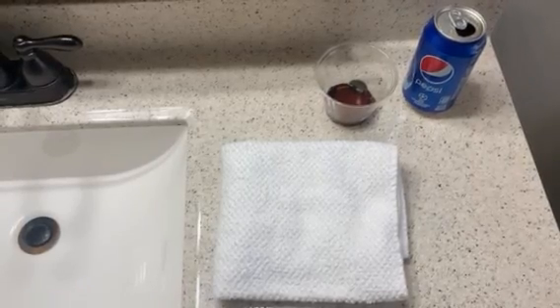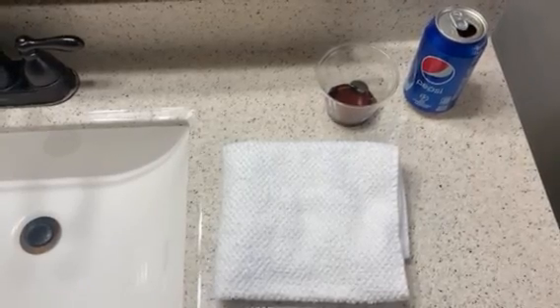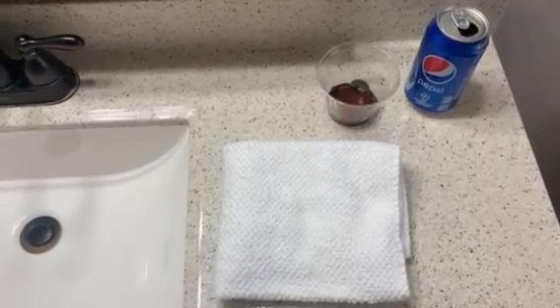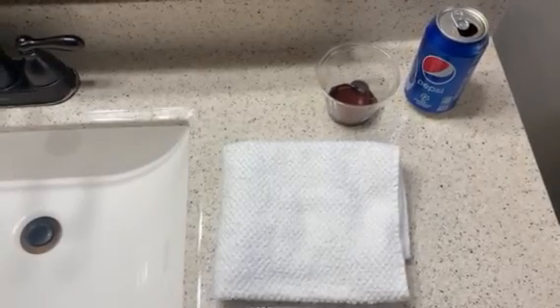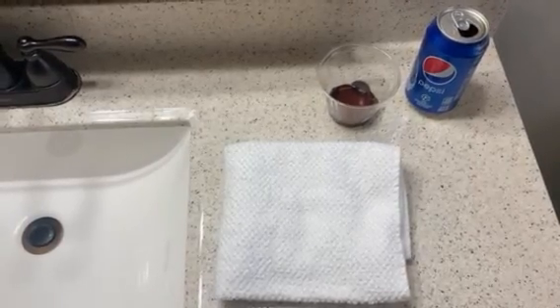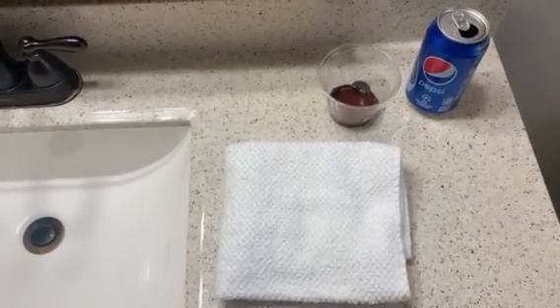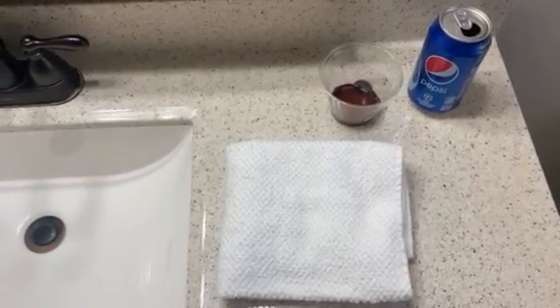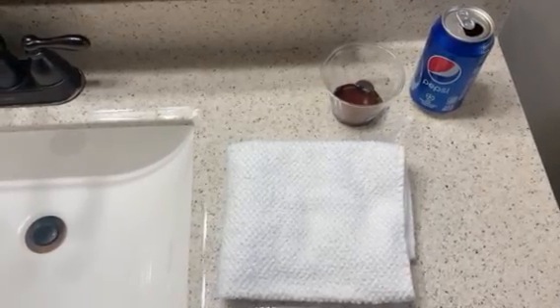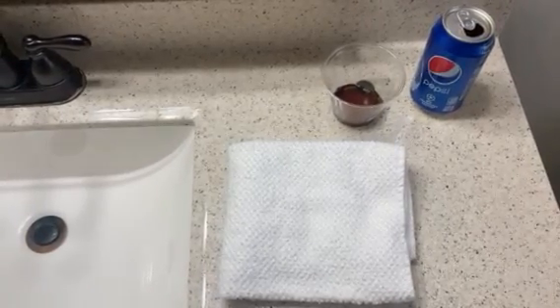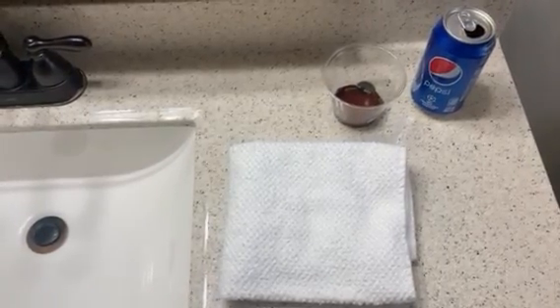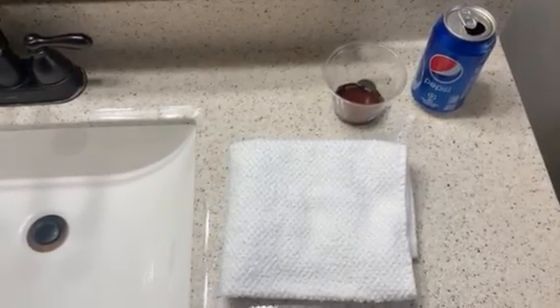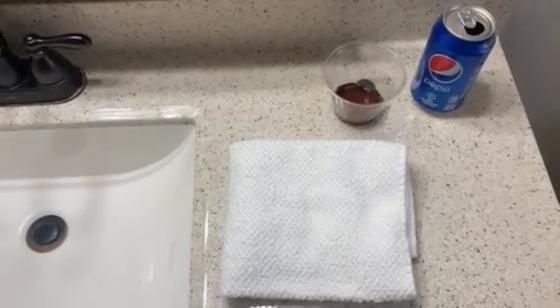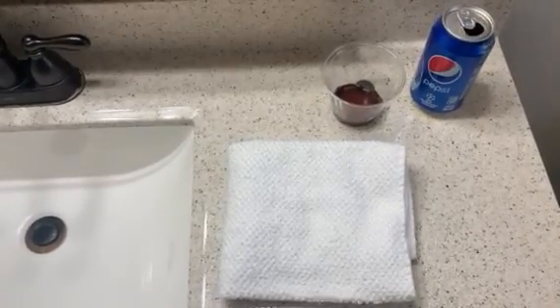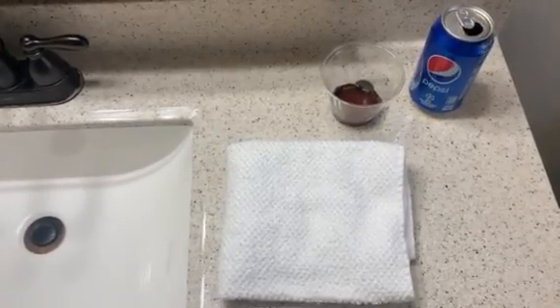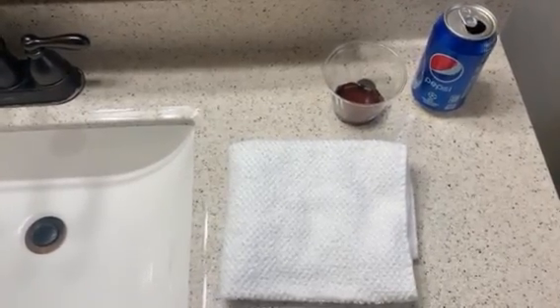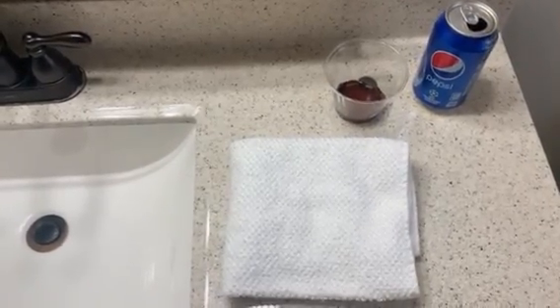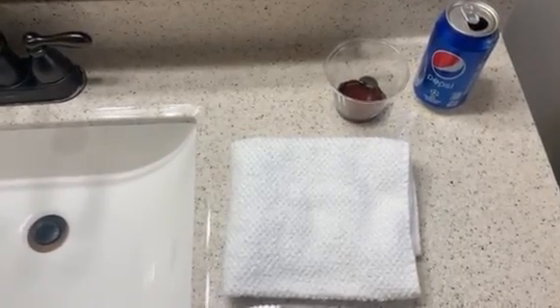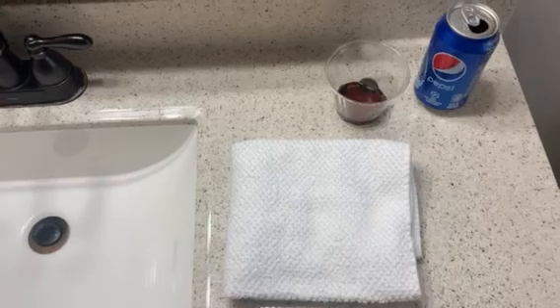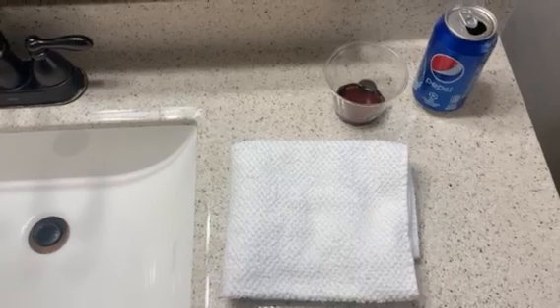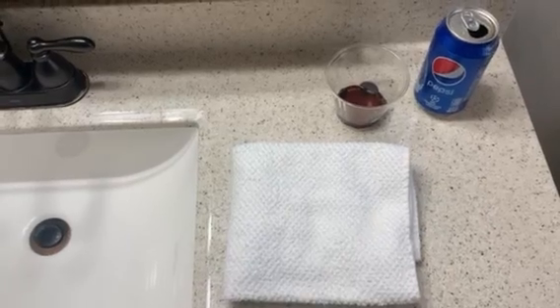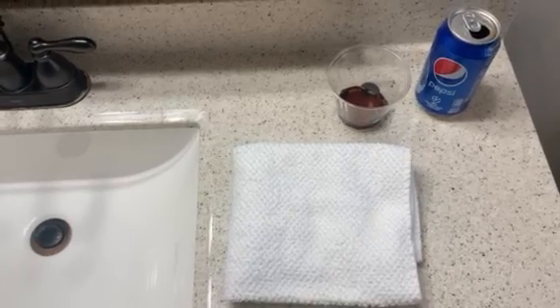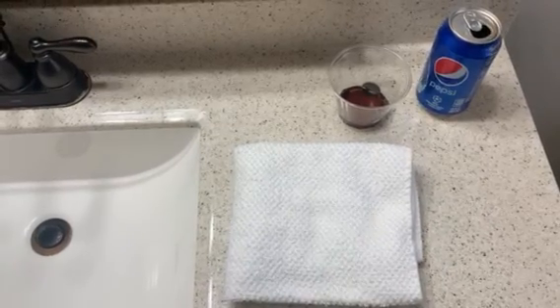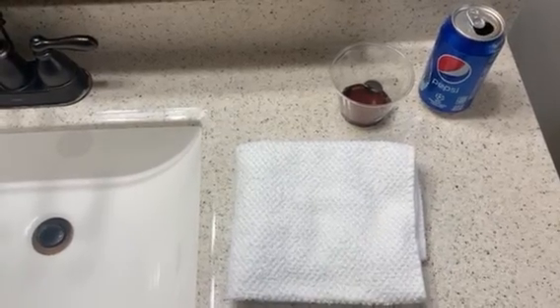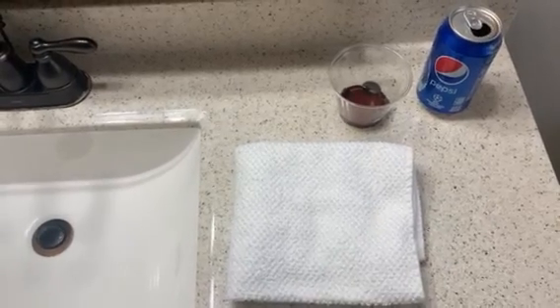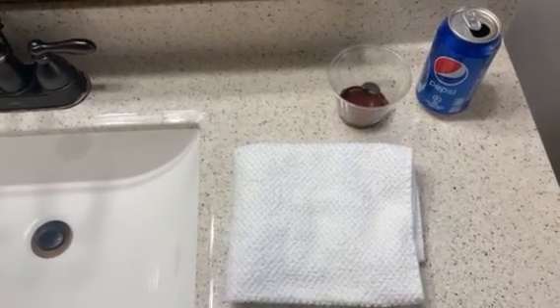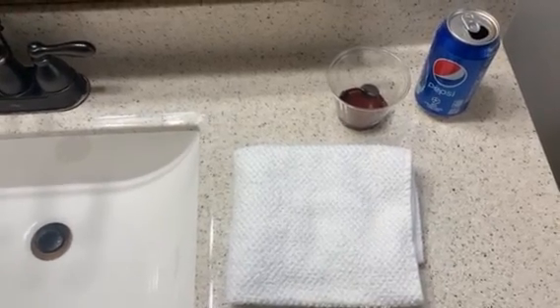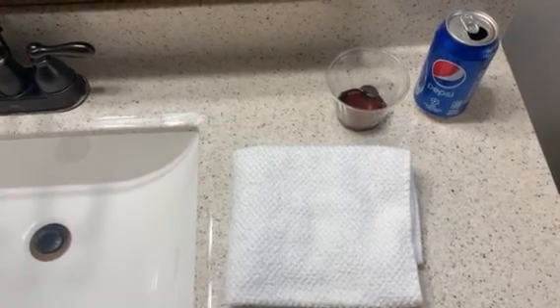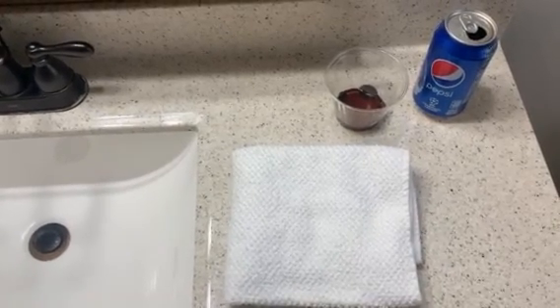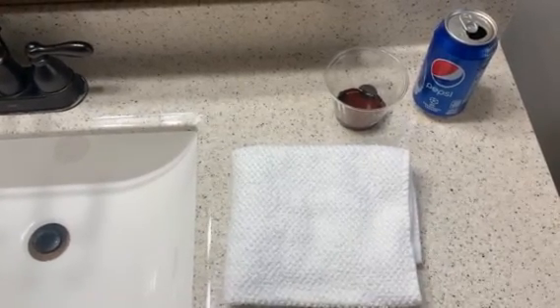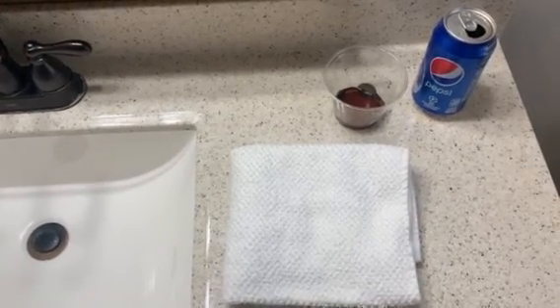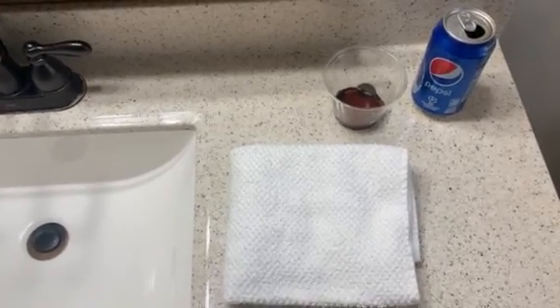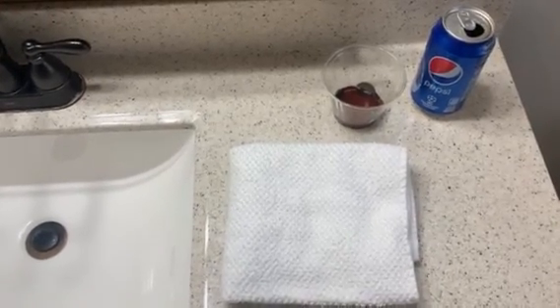Hey, how's it going today, y'all? This is Josh with the Fun Times Guide. I am going to see what happens when I clean coins with soda.